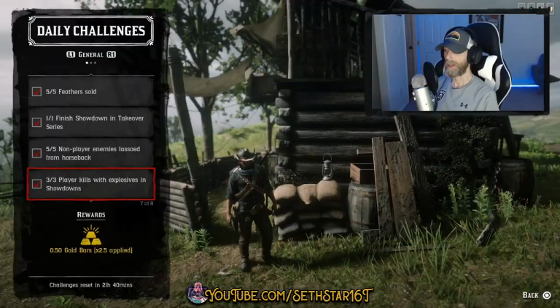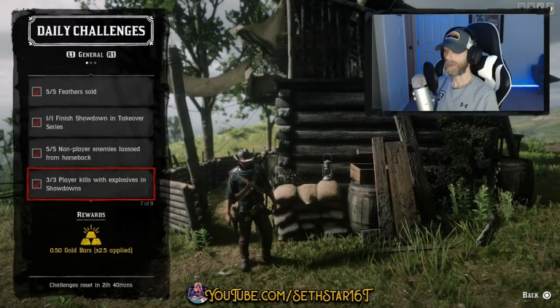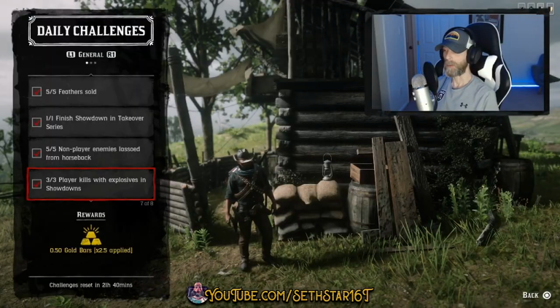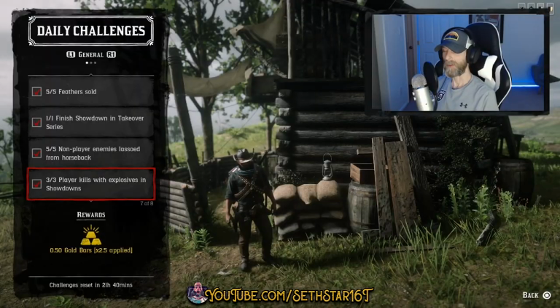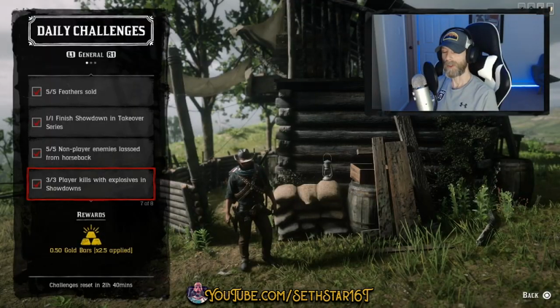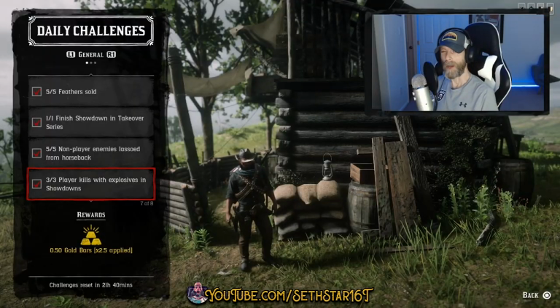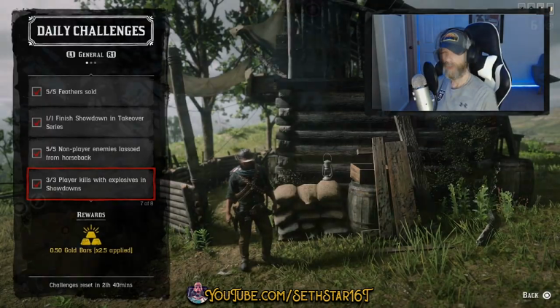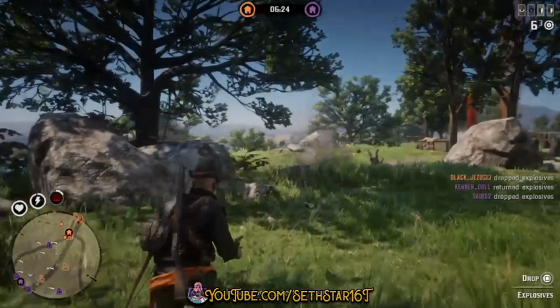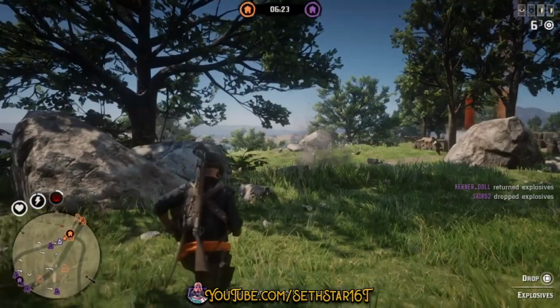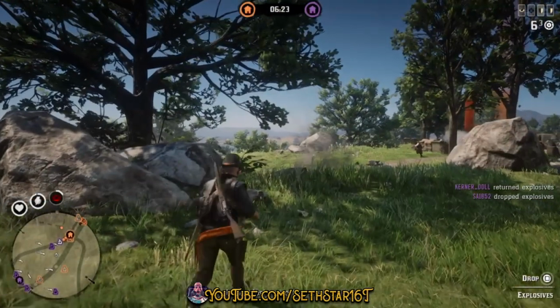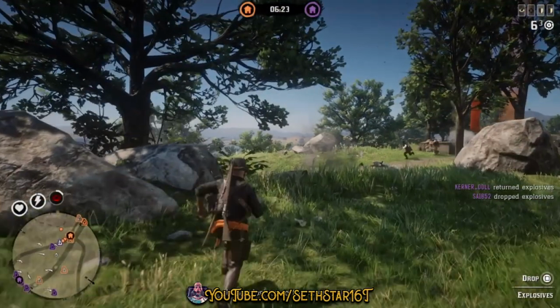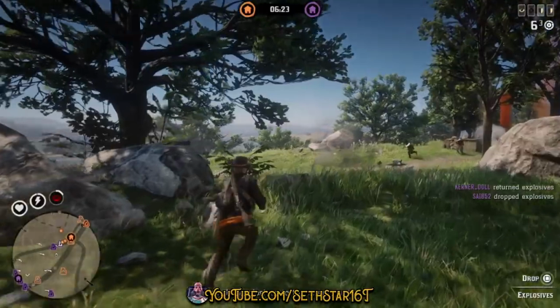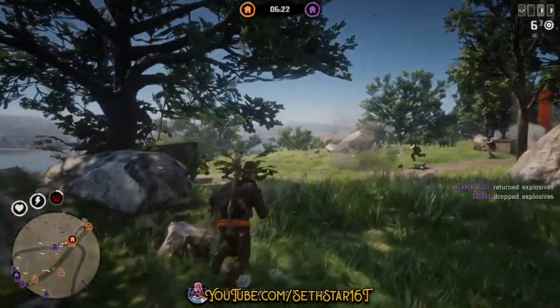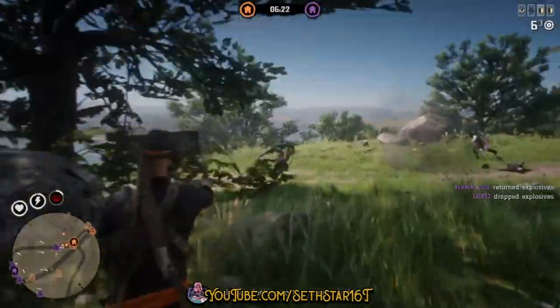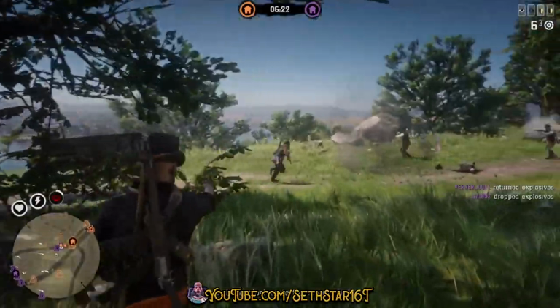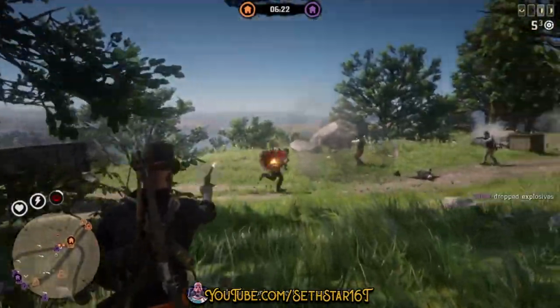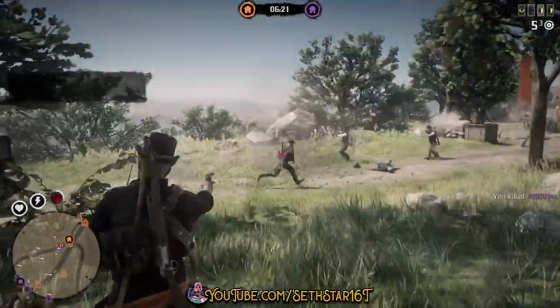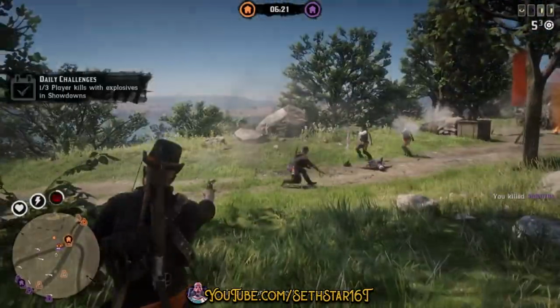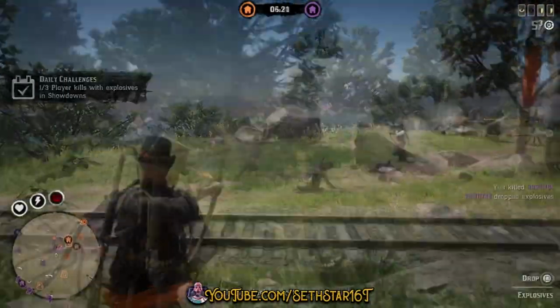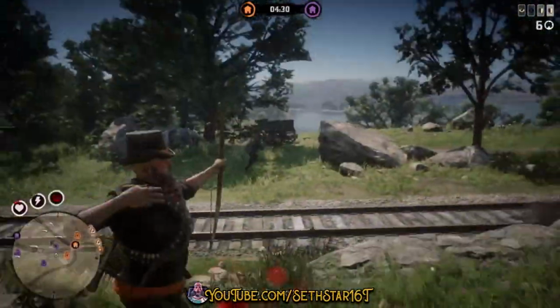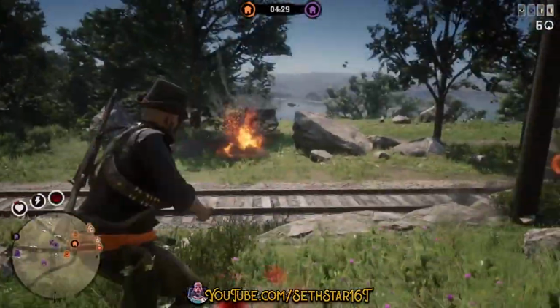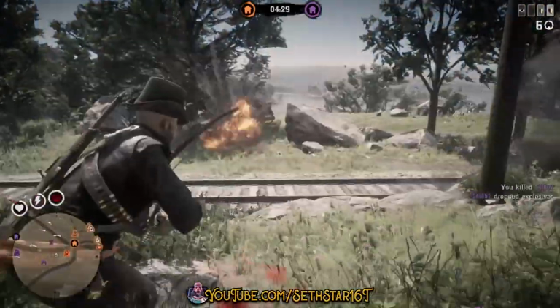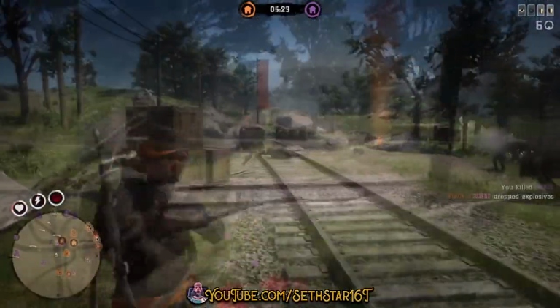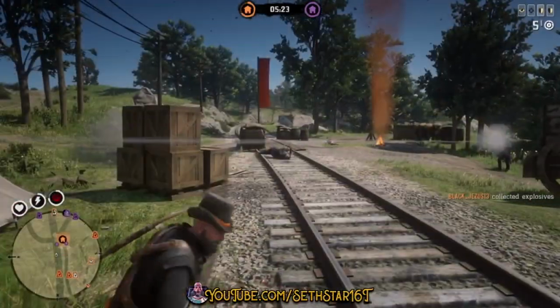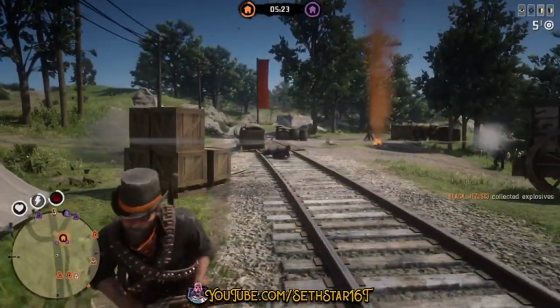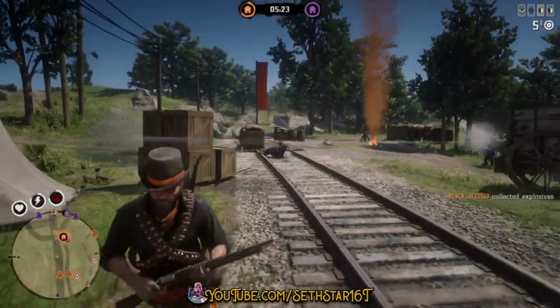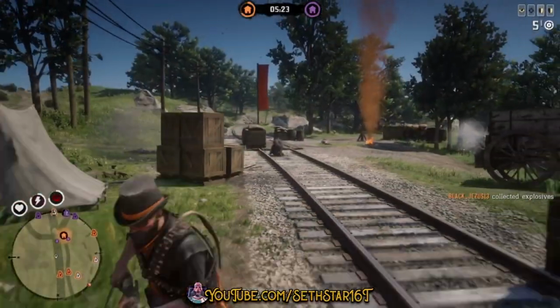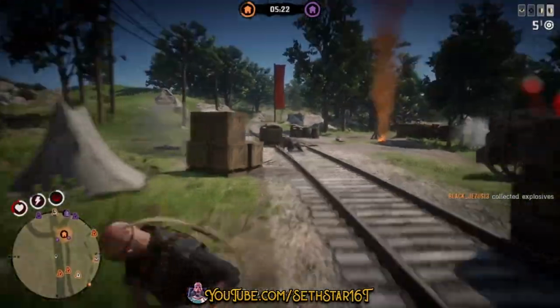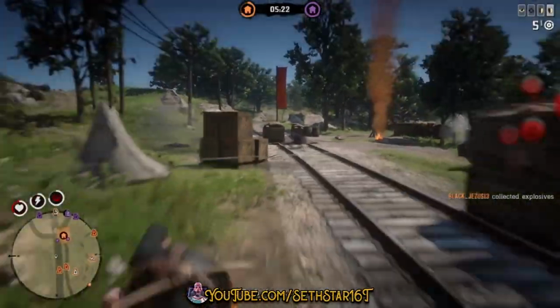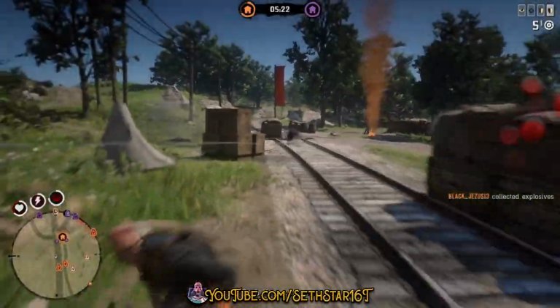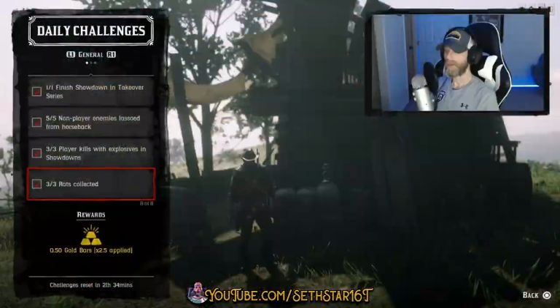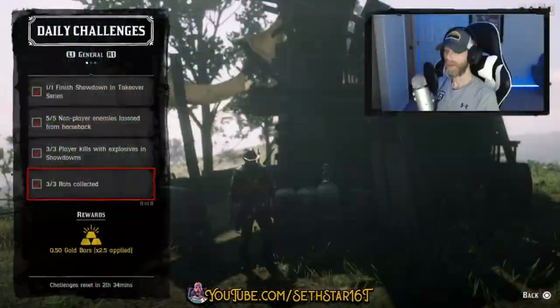Number 6: Player Kills with Explosives in Showdowns — while in that Takeover Showdown, get 3 kills with explosive rounds, dynamite arrows, or good old-fashioned dynamite.